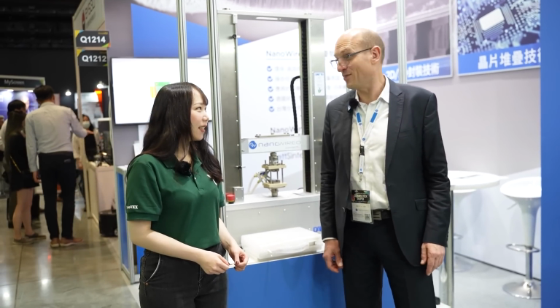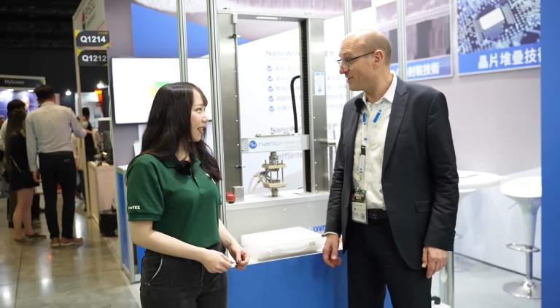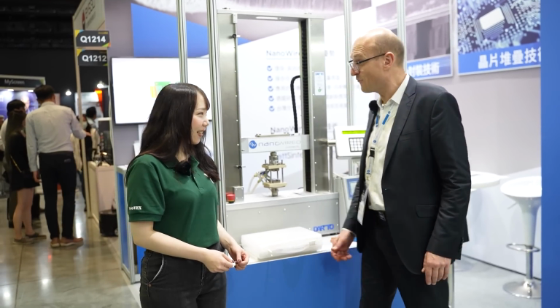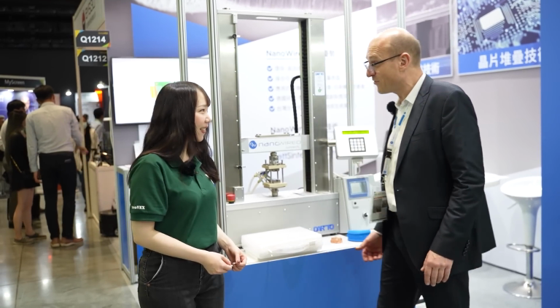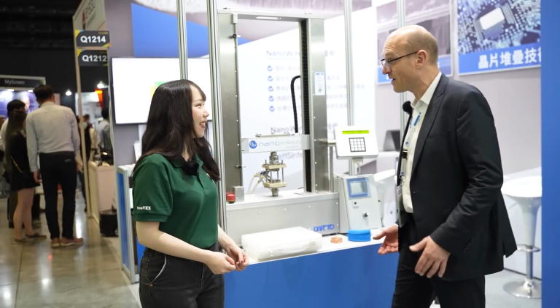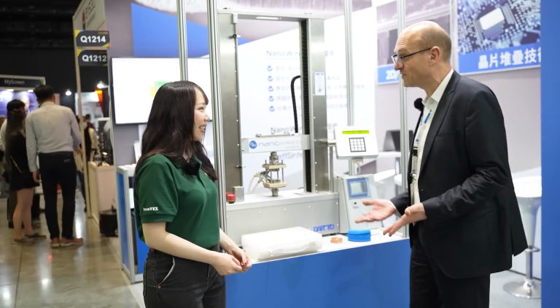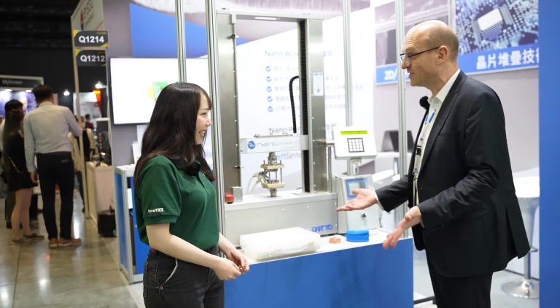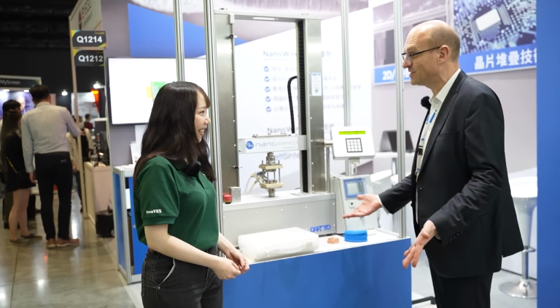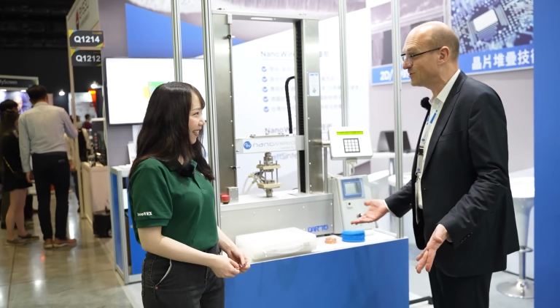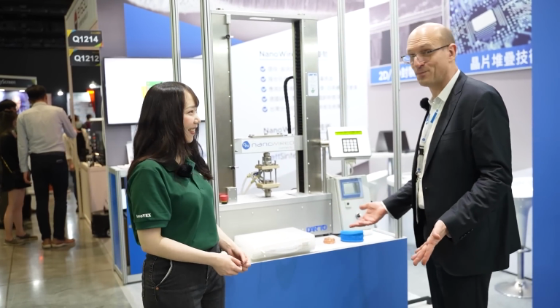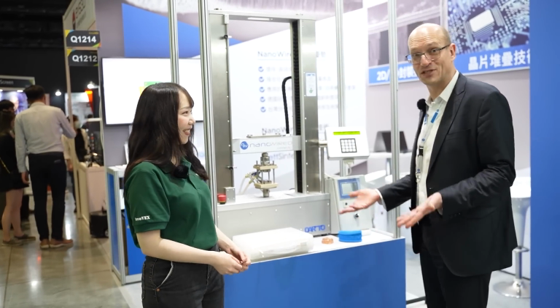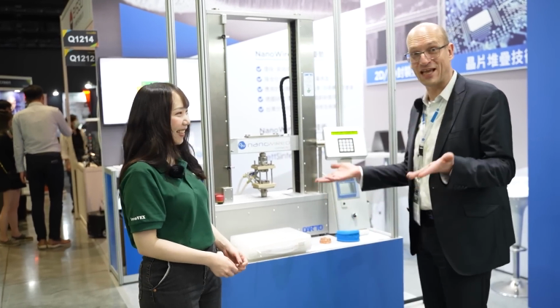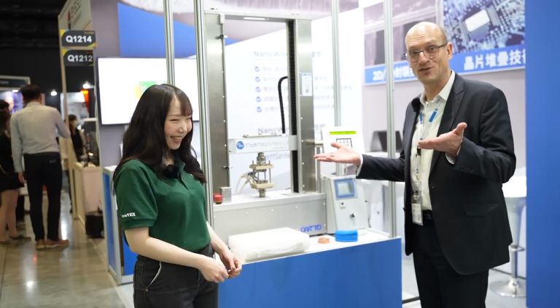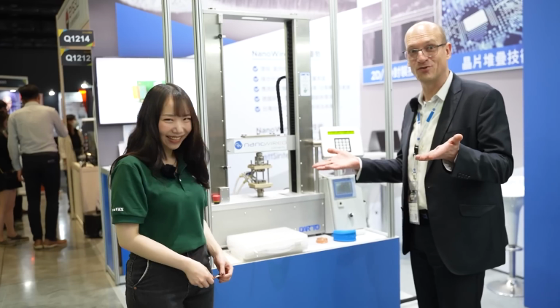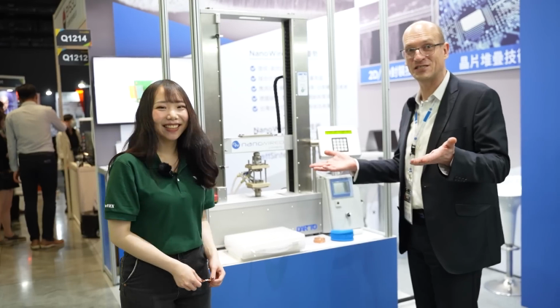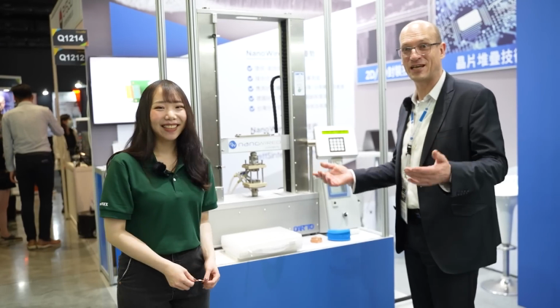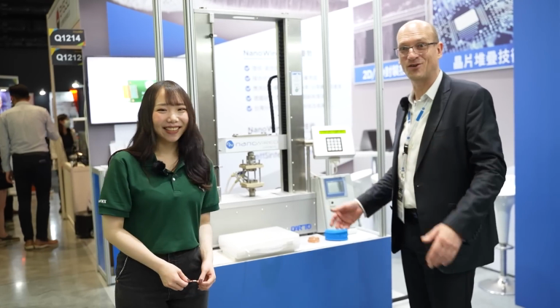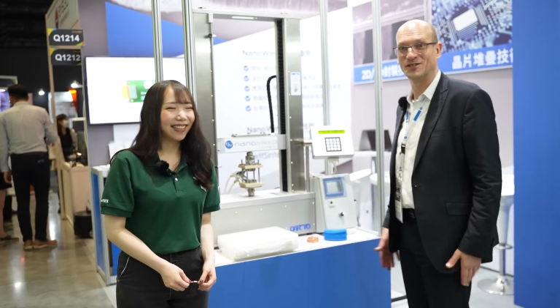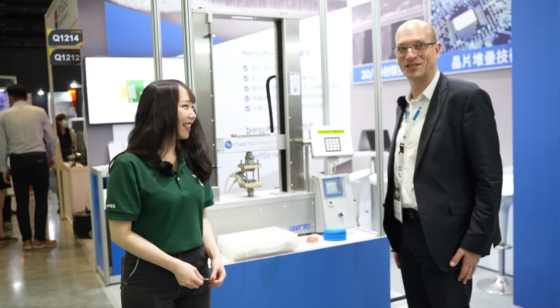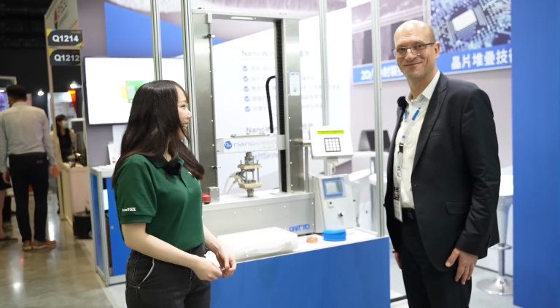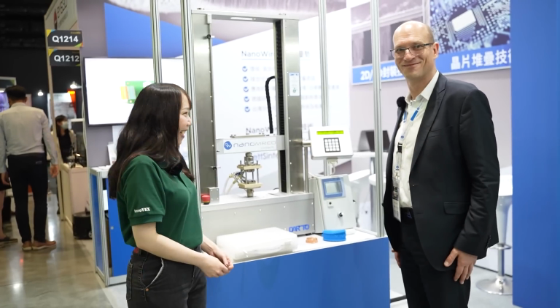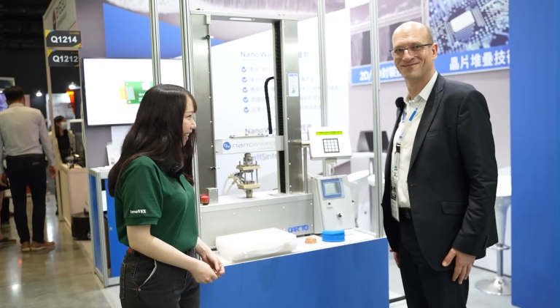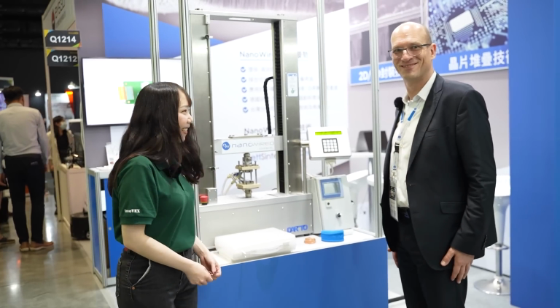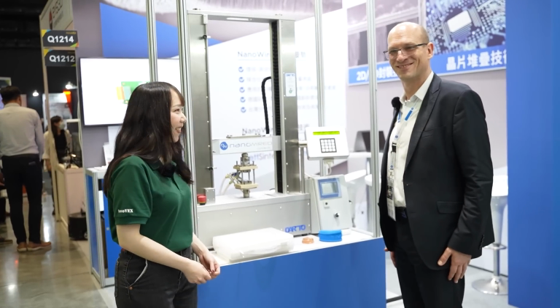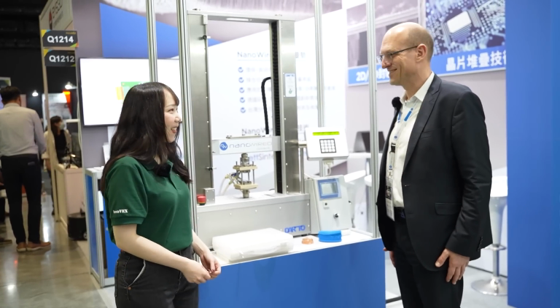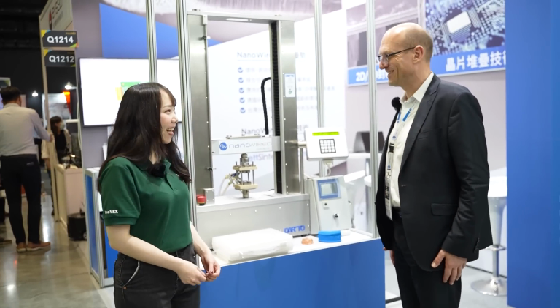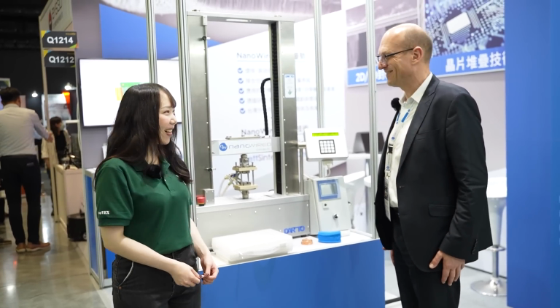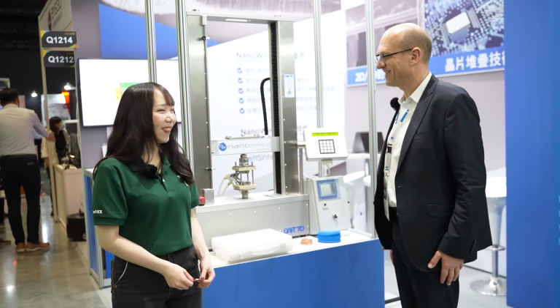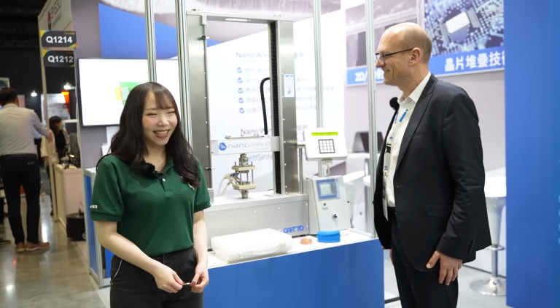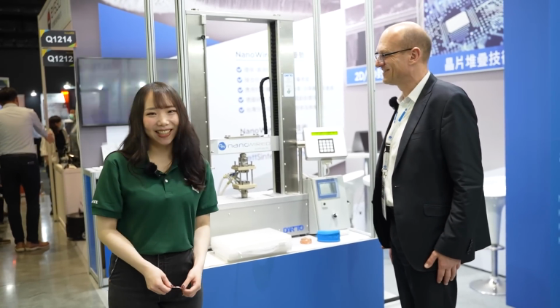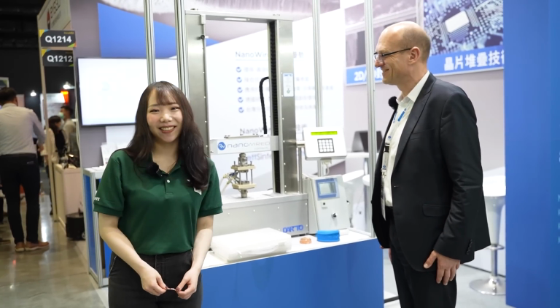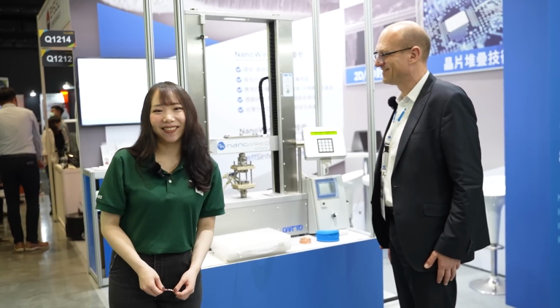Thank you for the opportunity to present you this technology. Thank you!